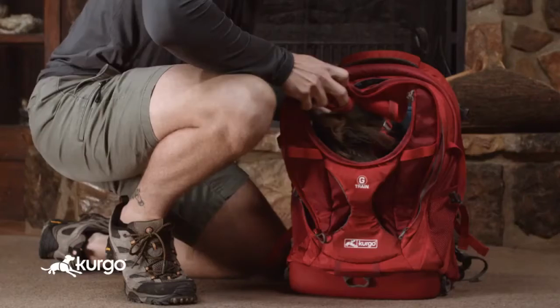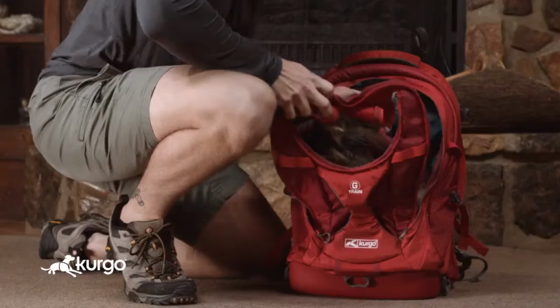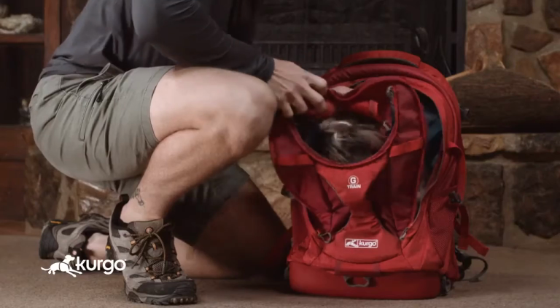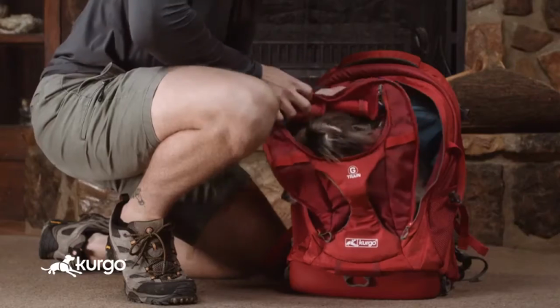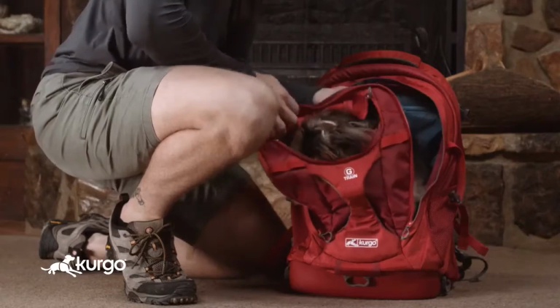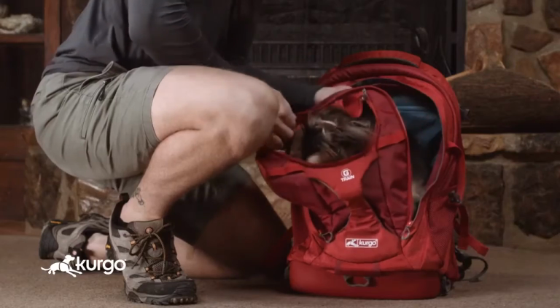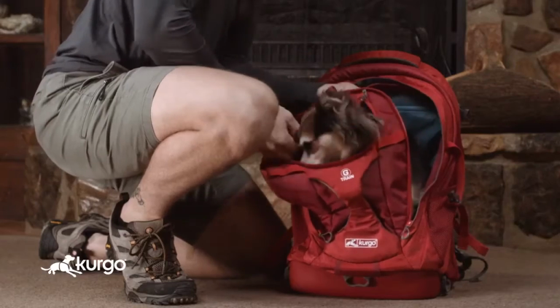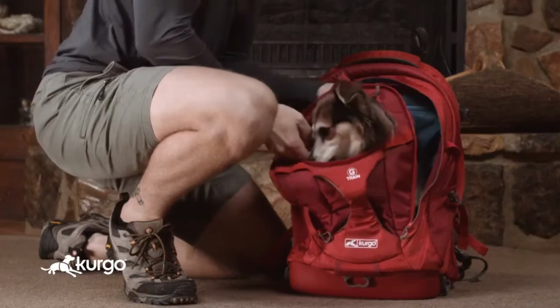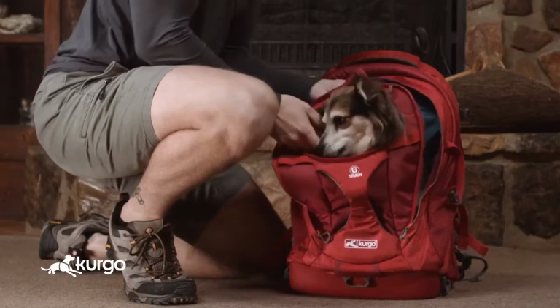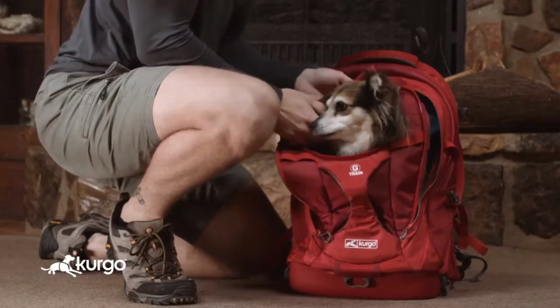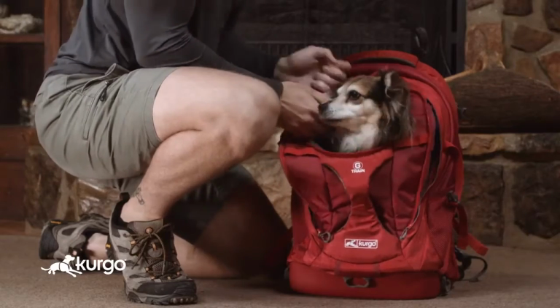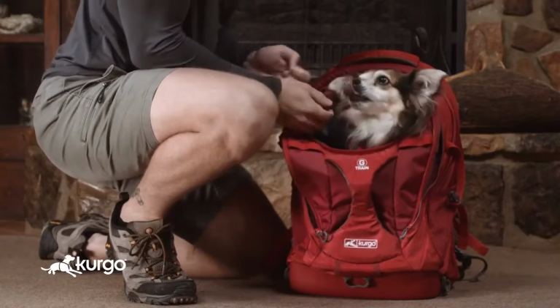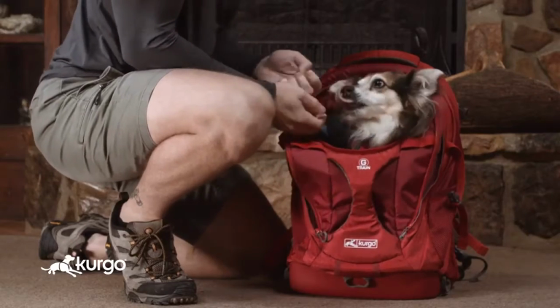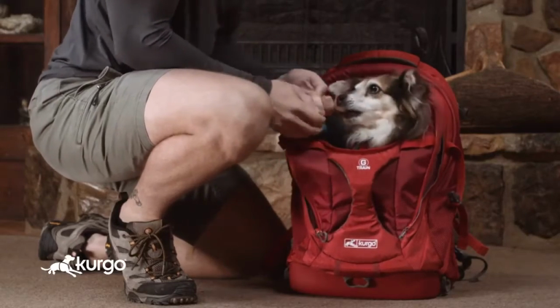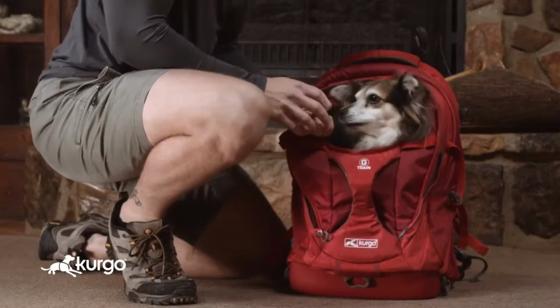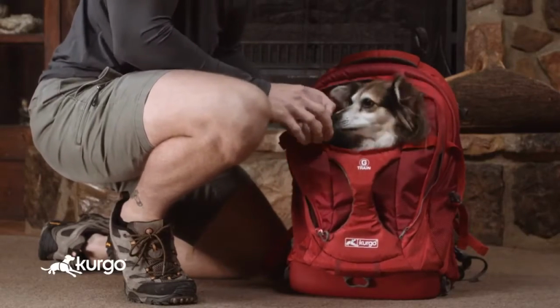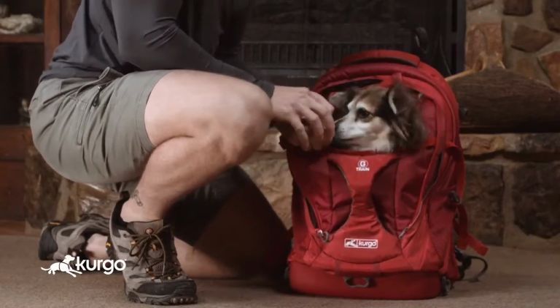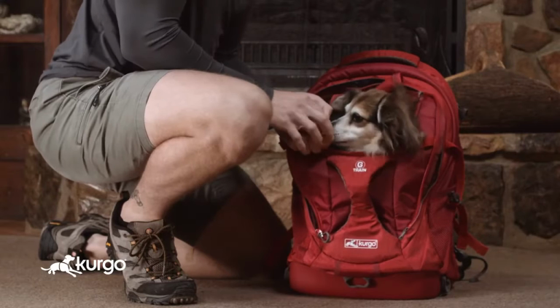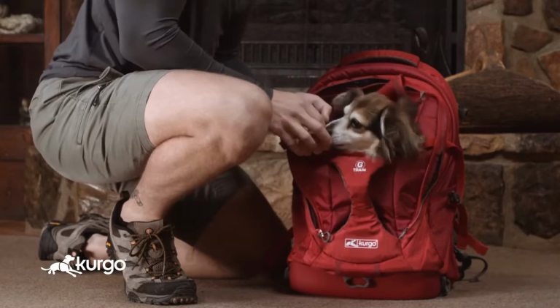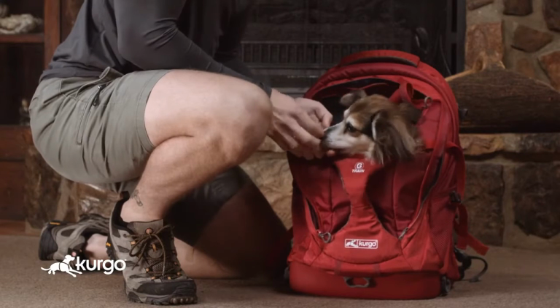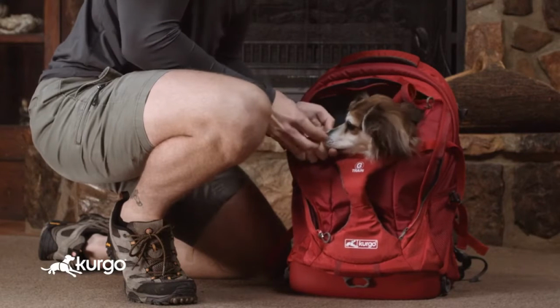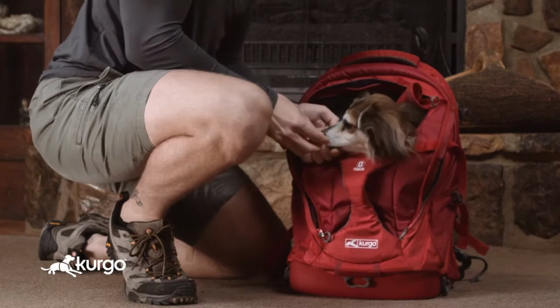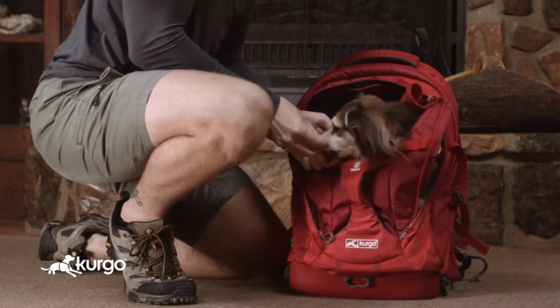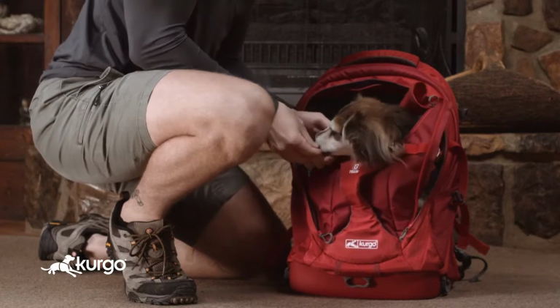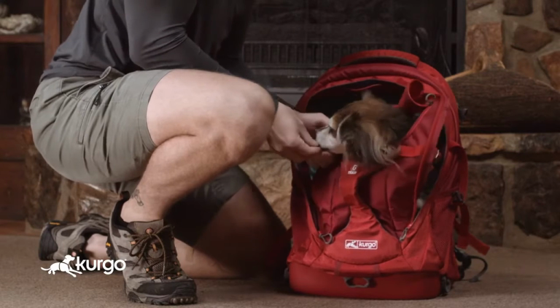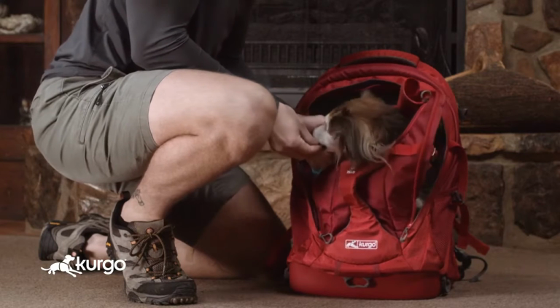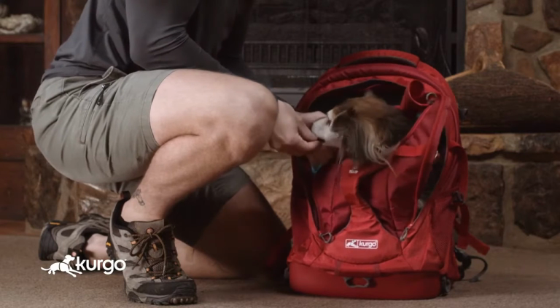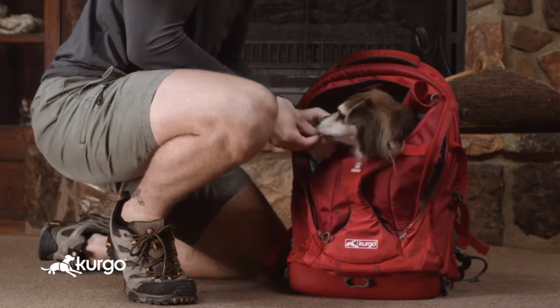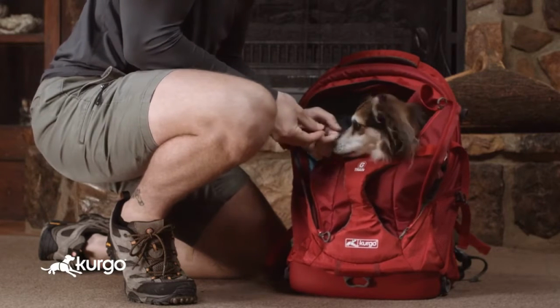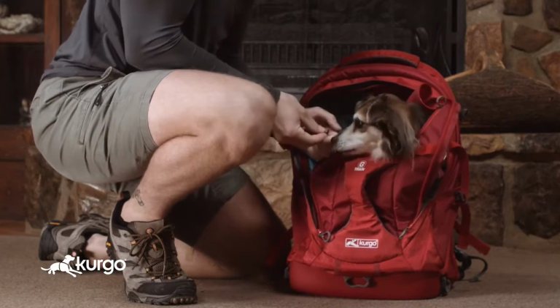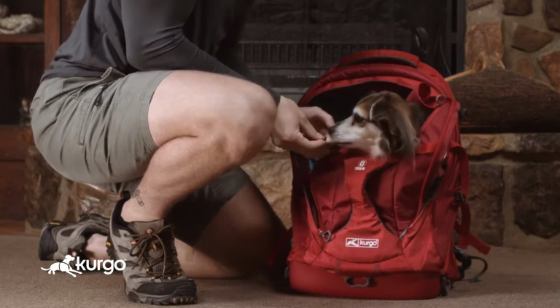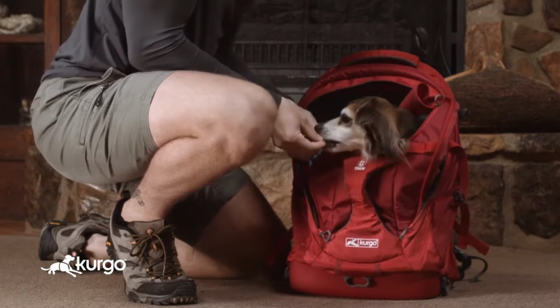Once she's comfortable in the pack, hold another treat in front of the window to encourage her to lift her head through the front window.